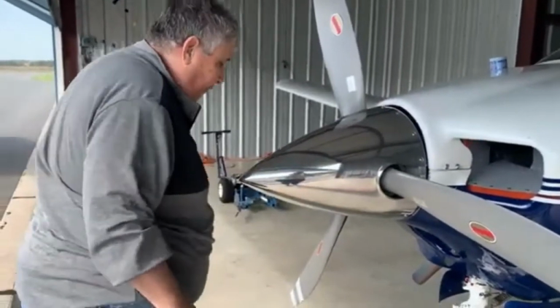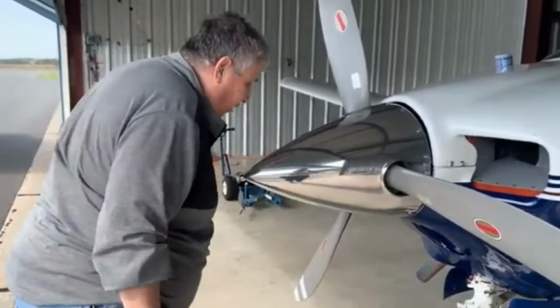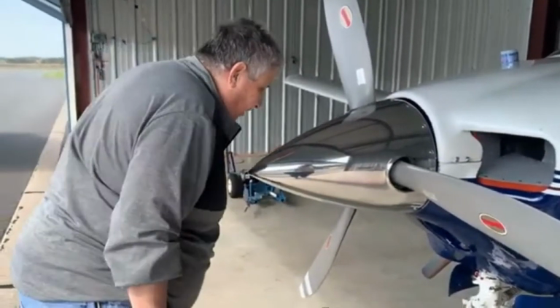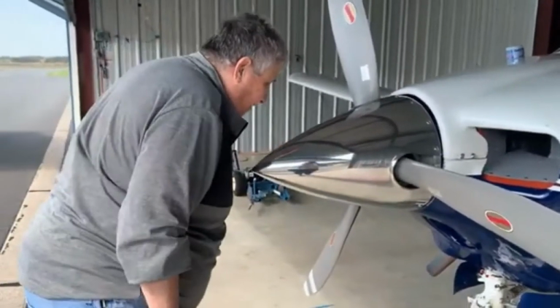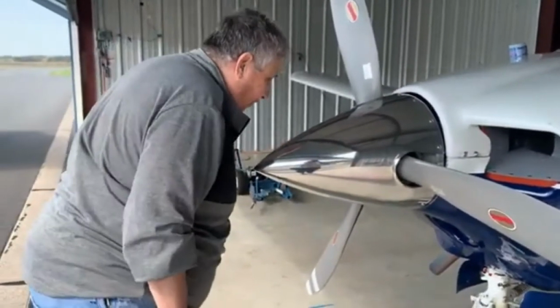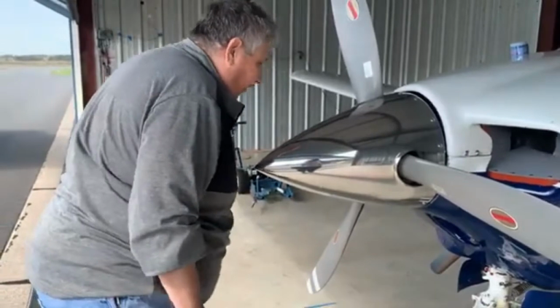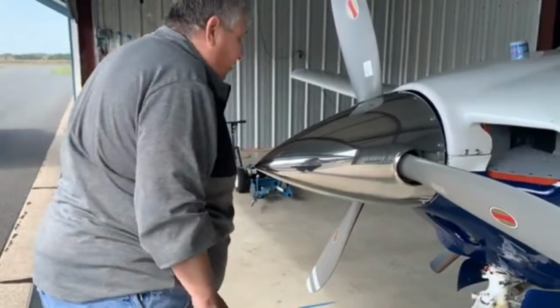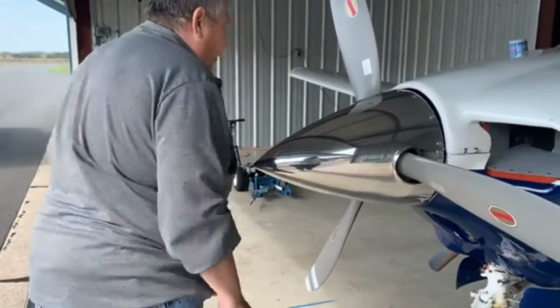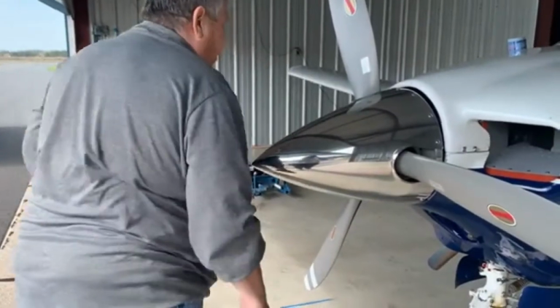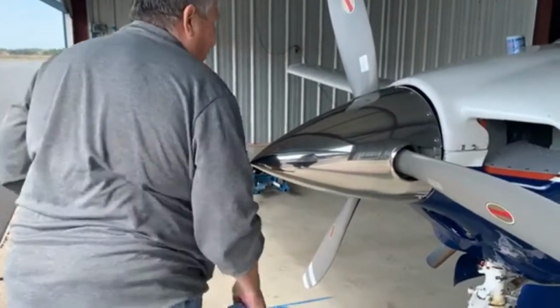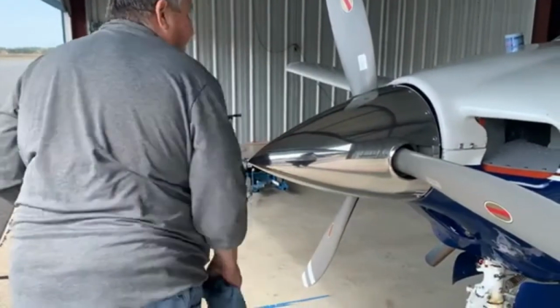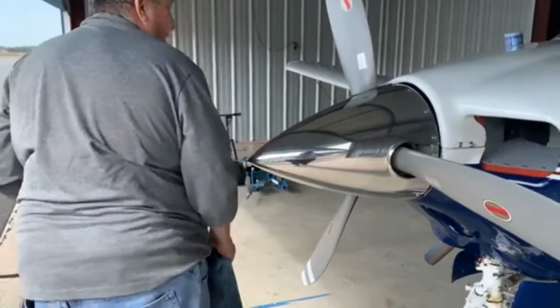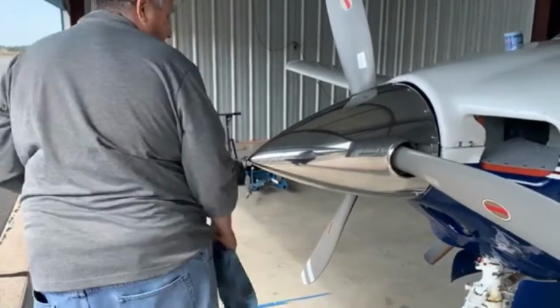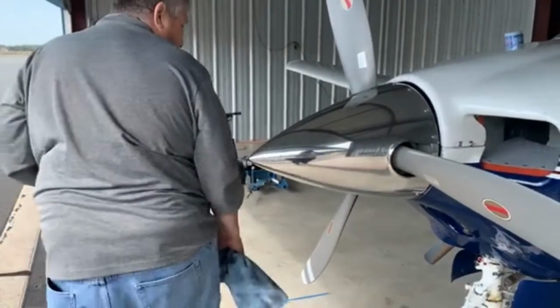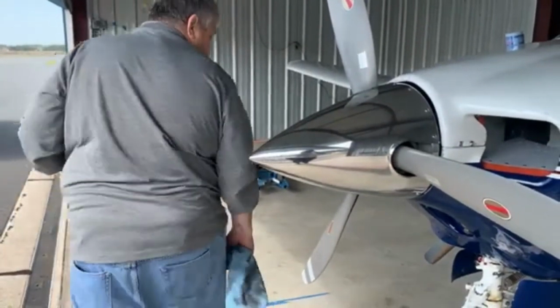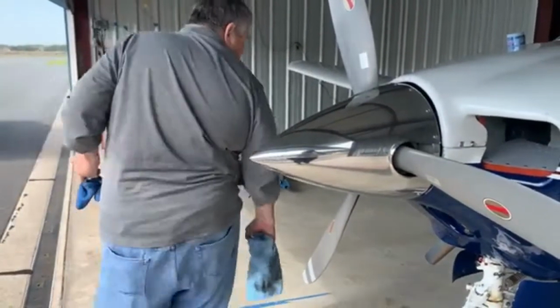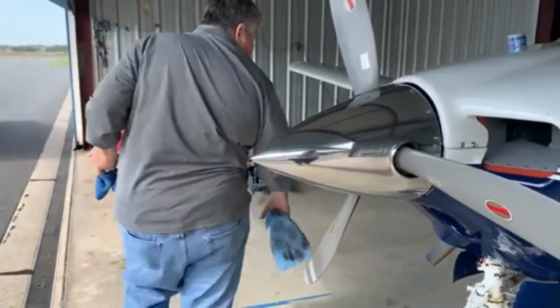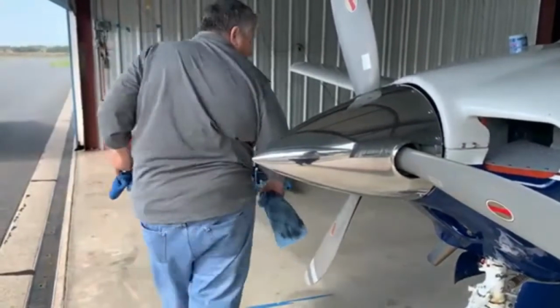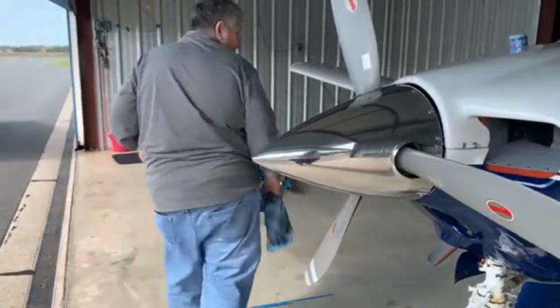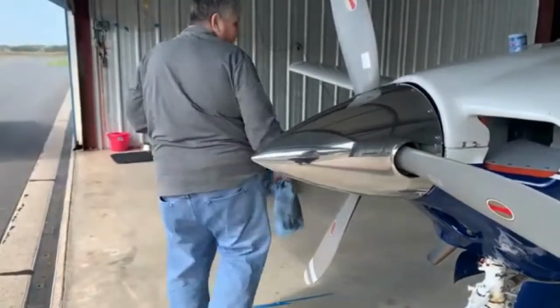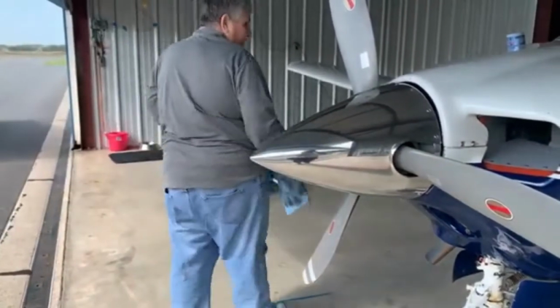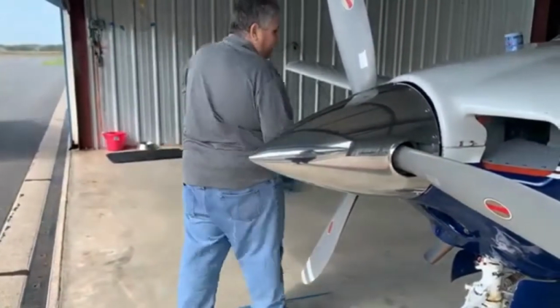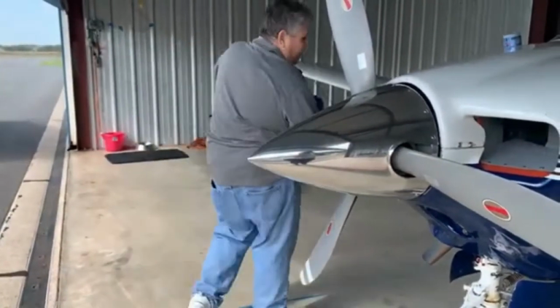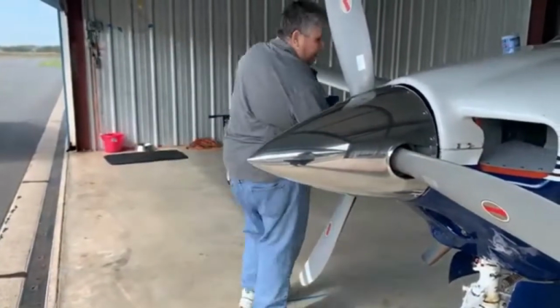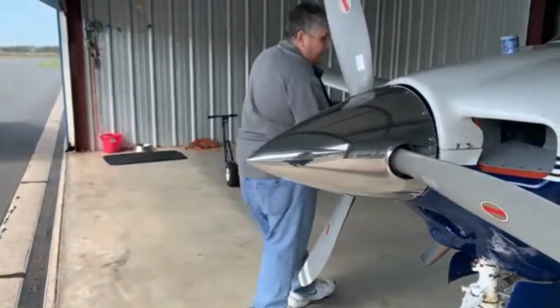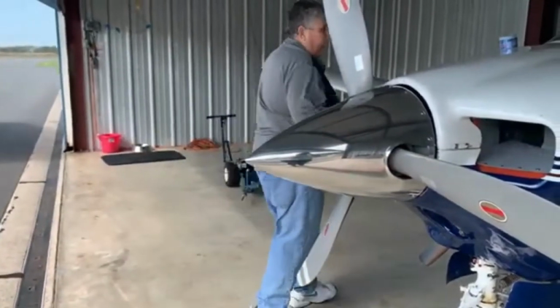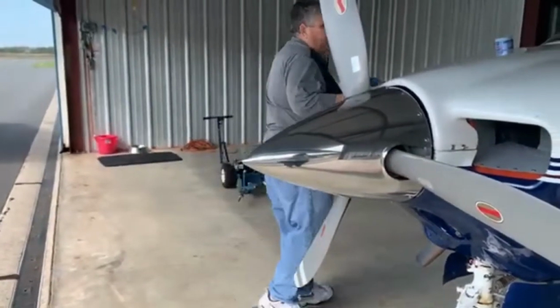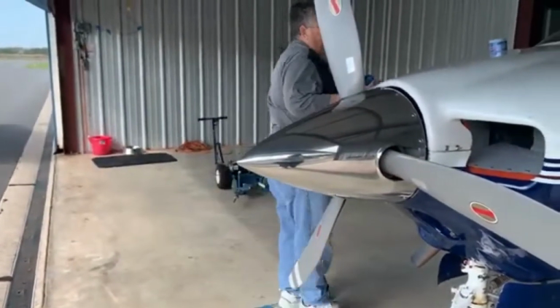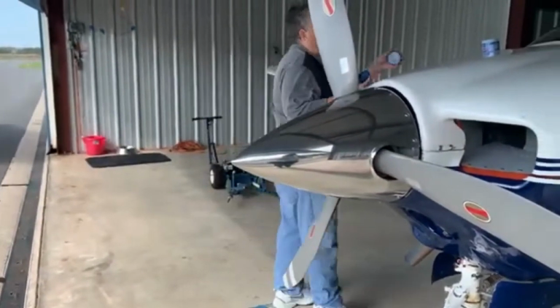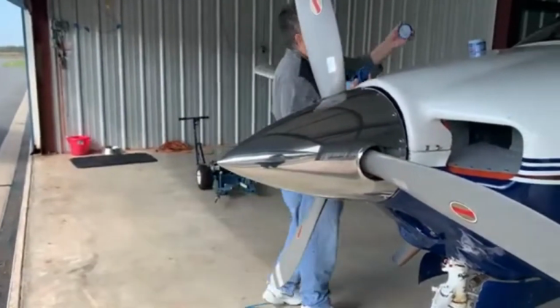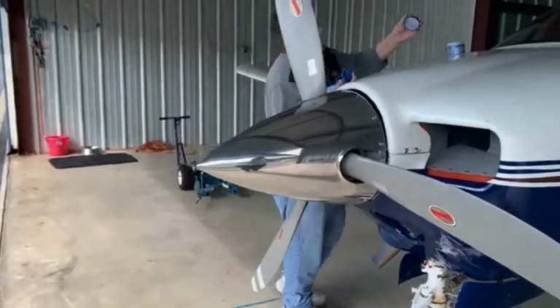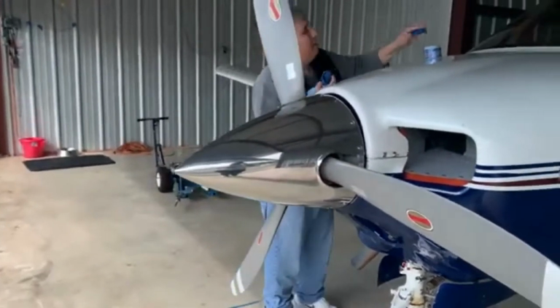Oh yeah, I can see my face in it — it's not all cloudy. All right. Thanks for videoing that for me.